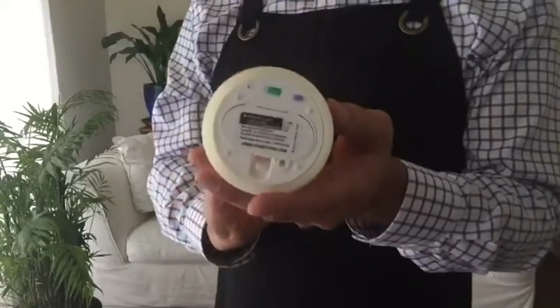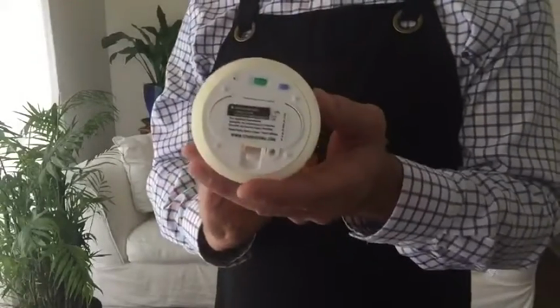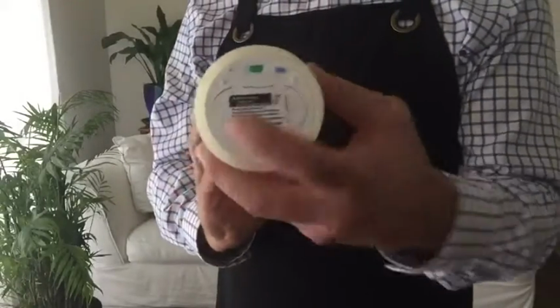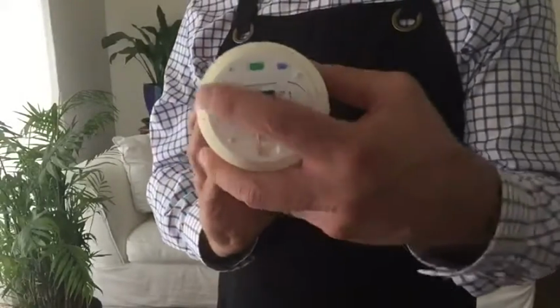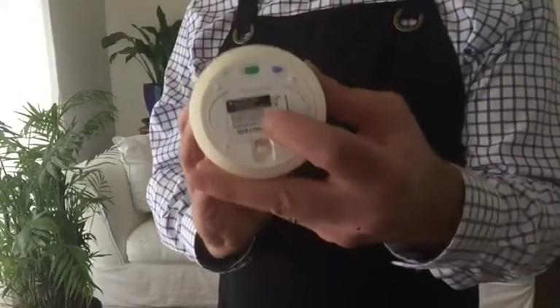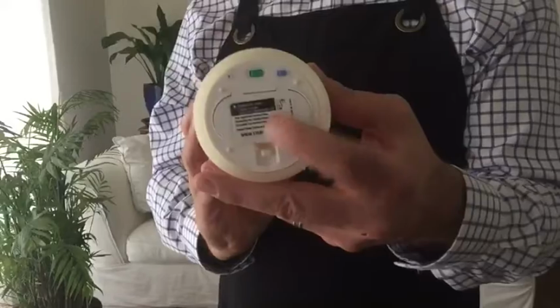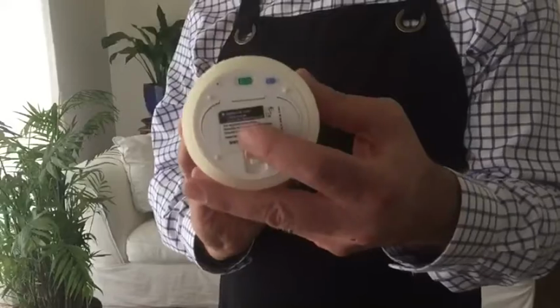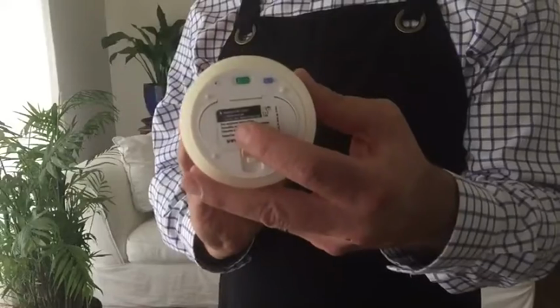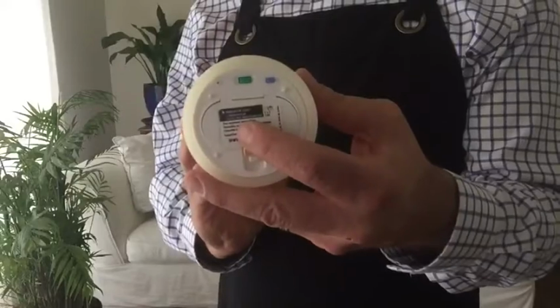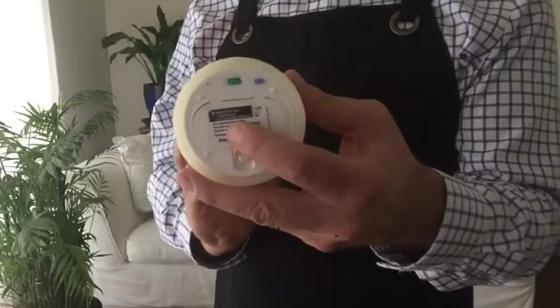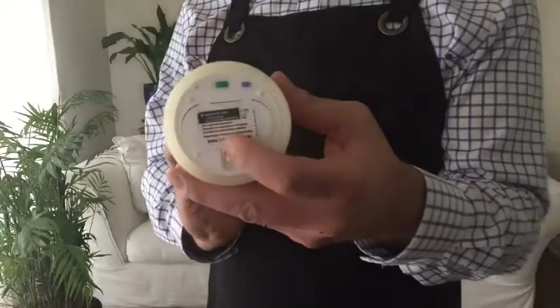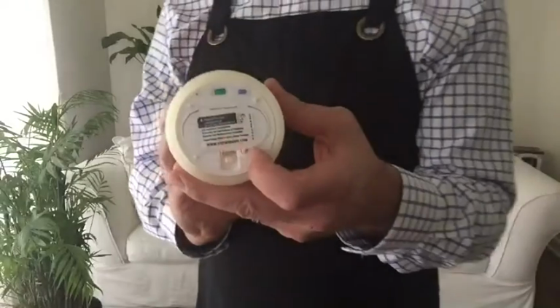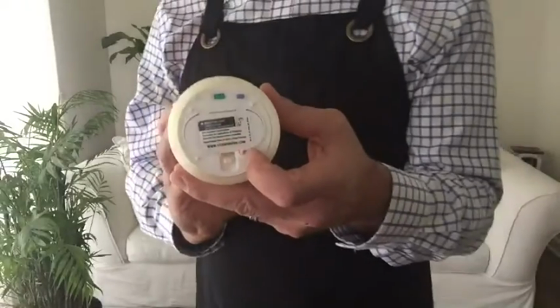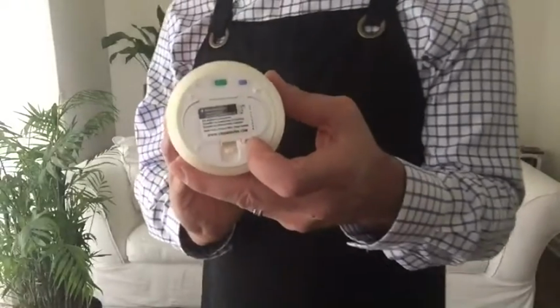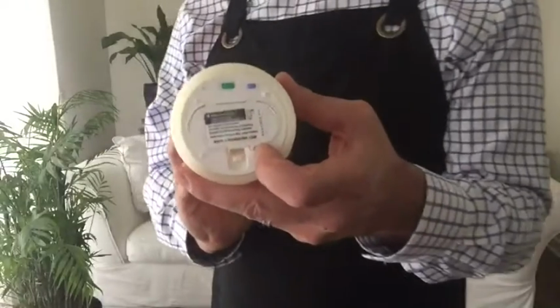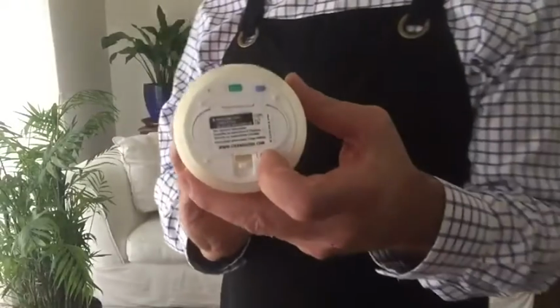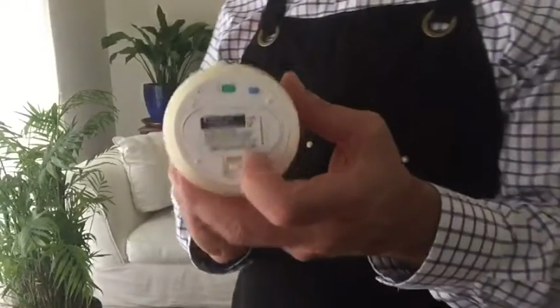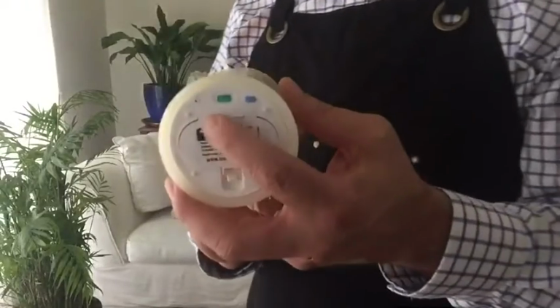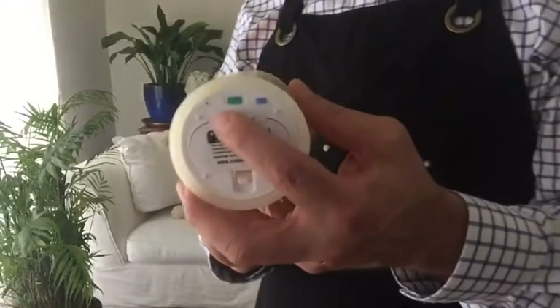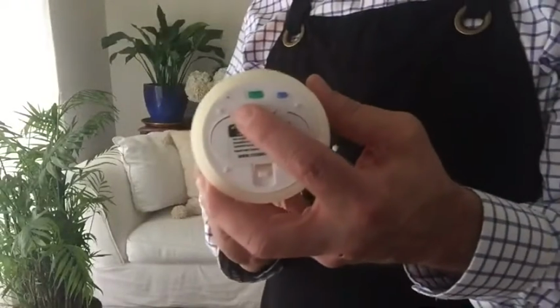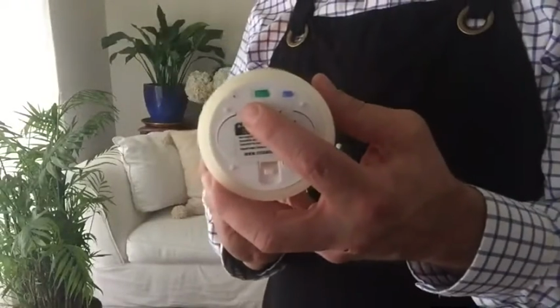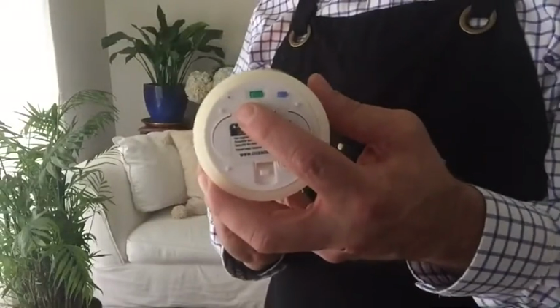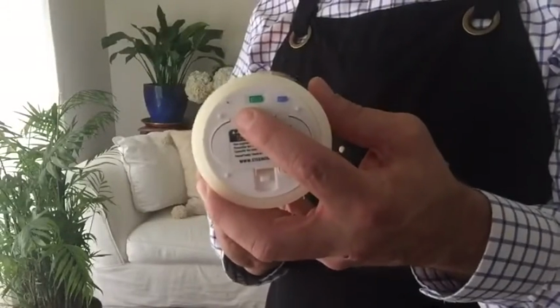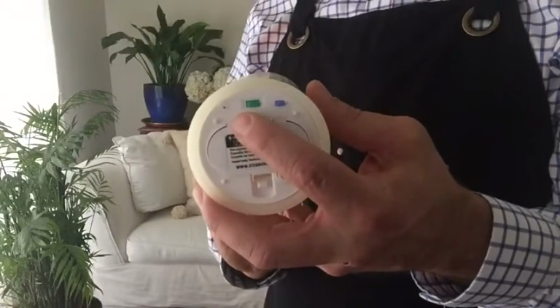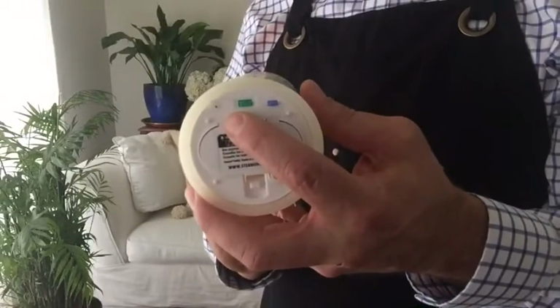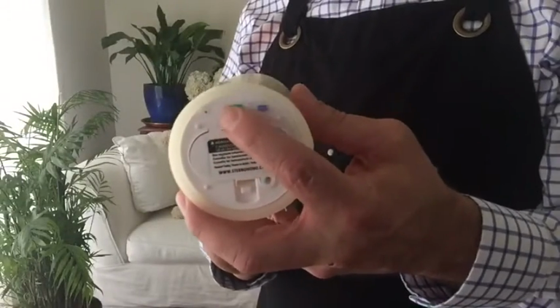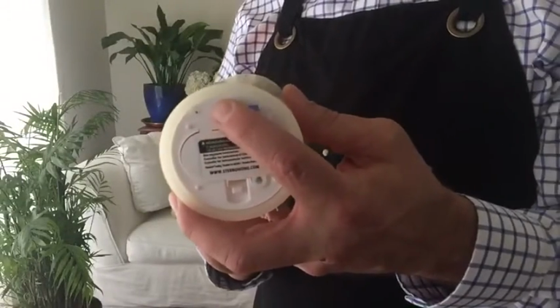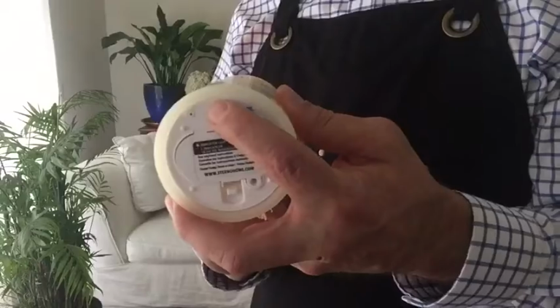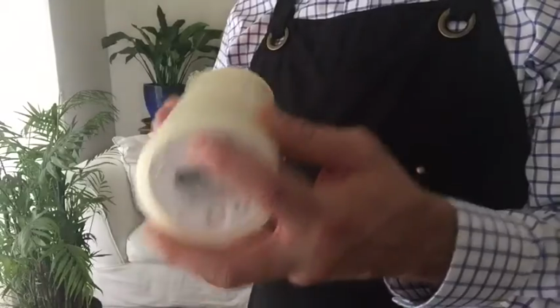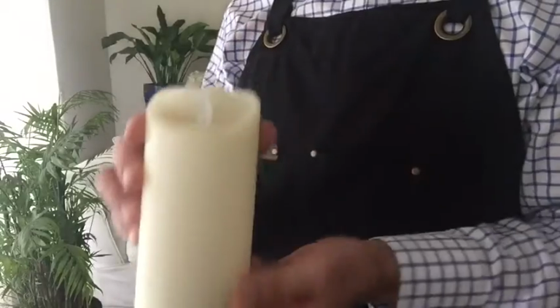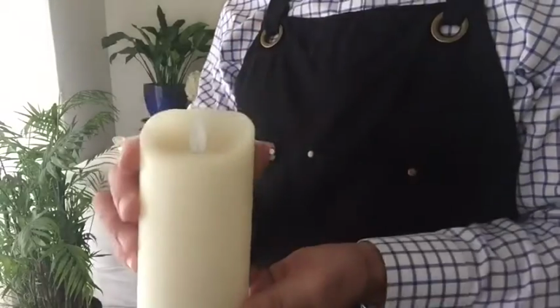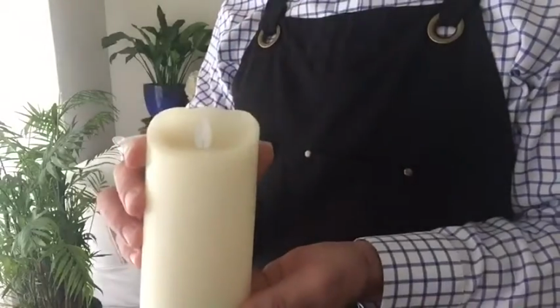Underneath, we've got the battery compartment. This is where two C batteries go. This green button is our on-off button. Pretty simple.